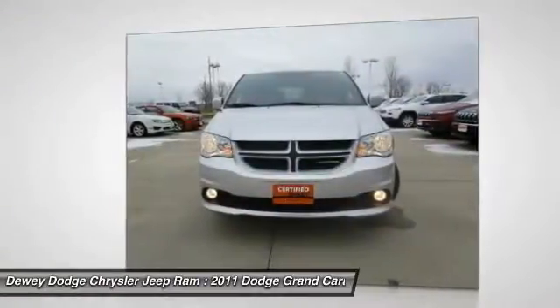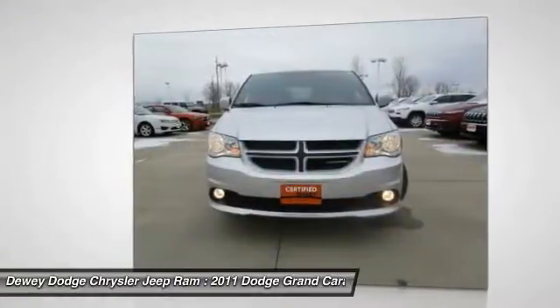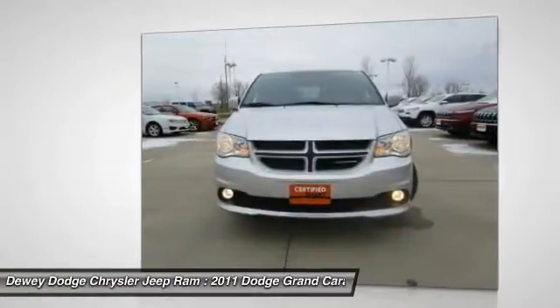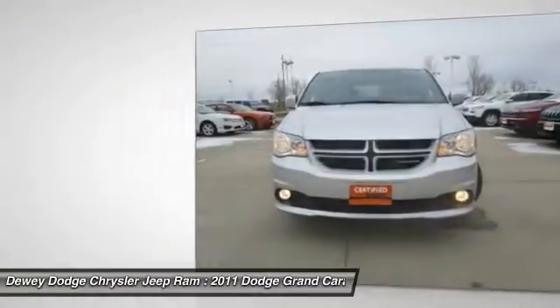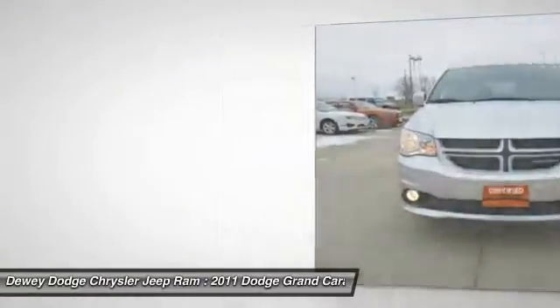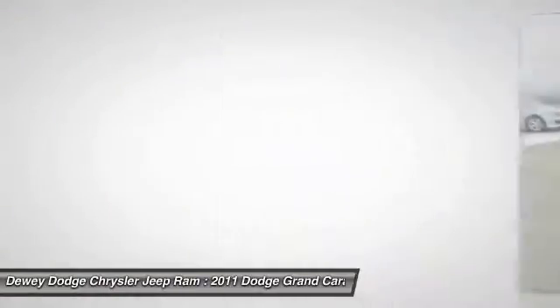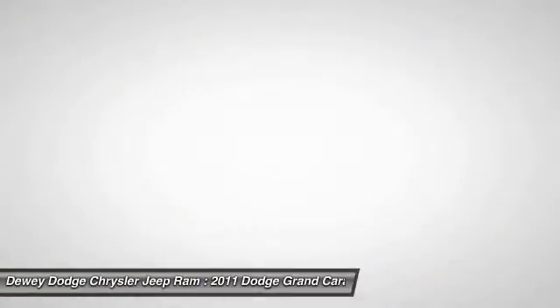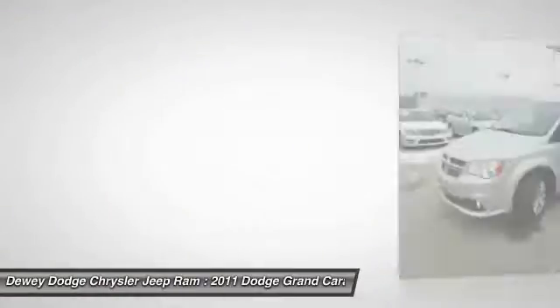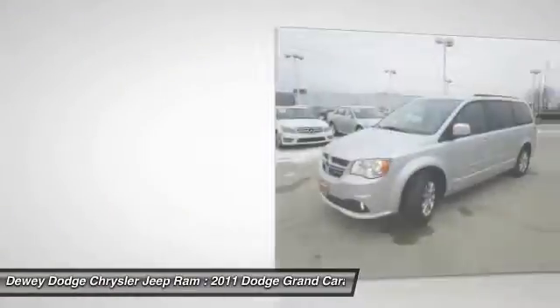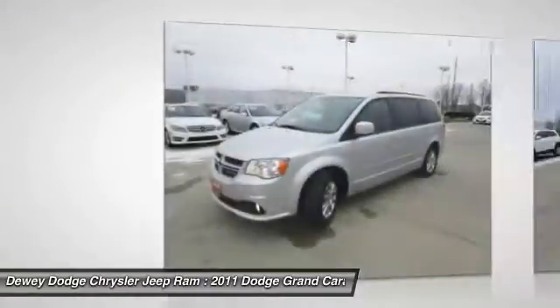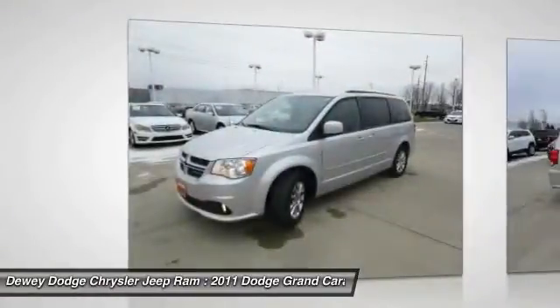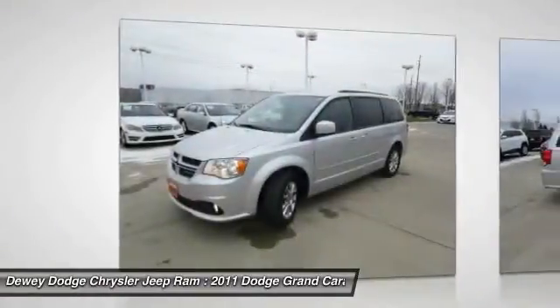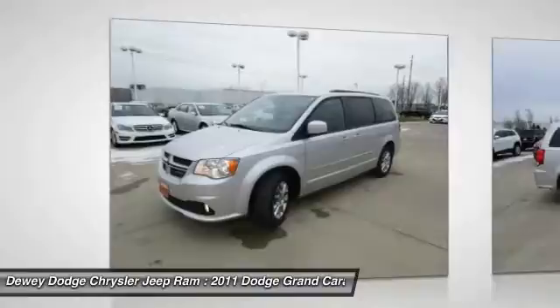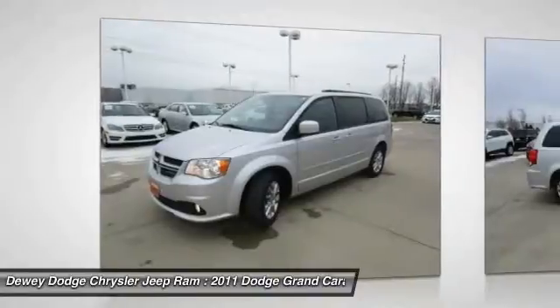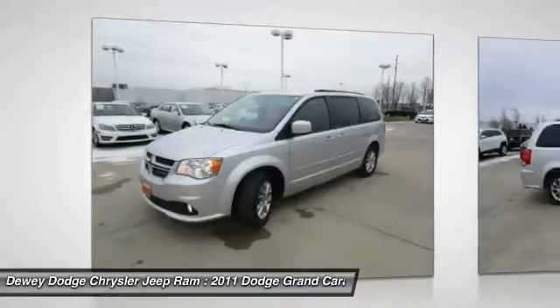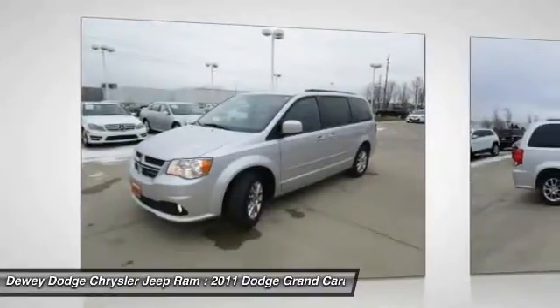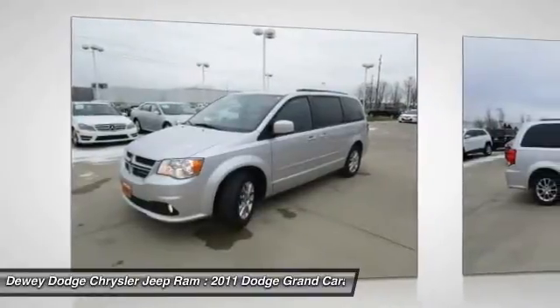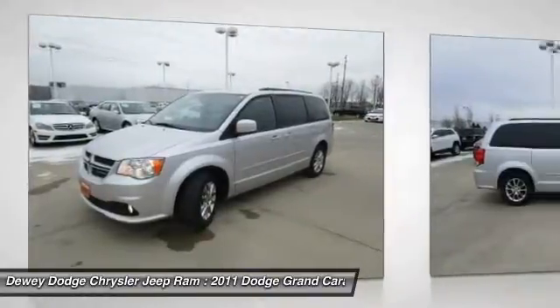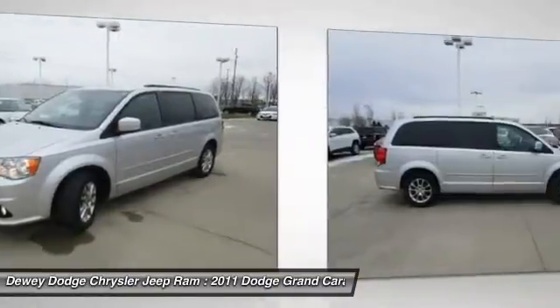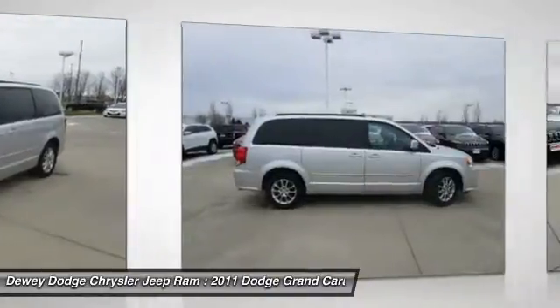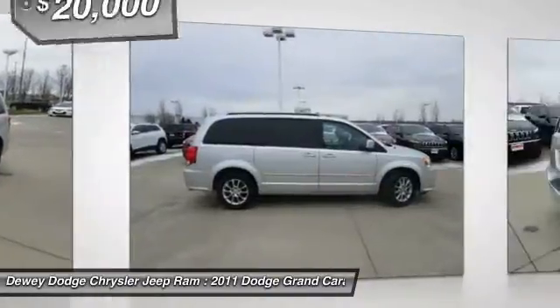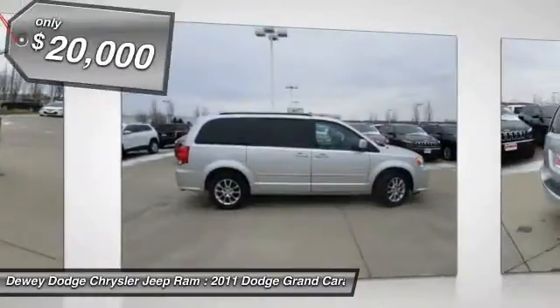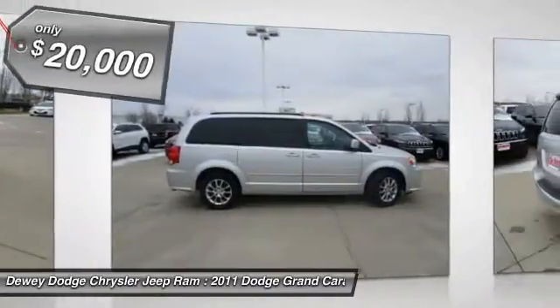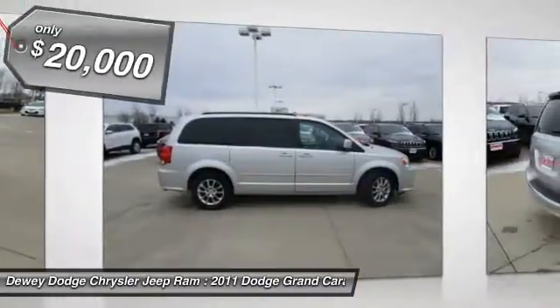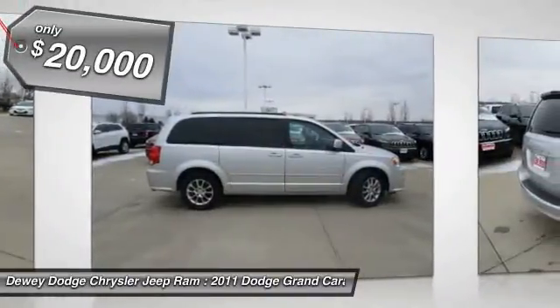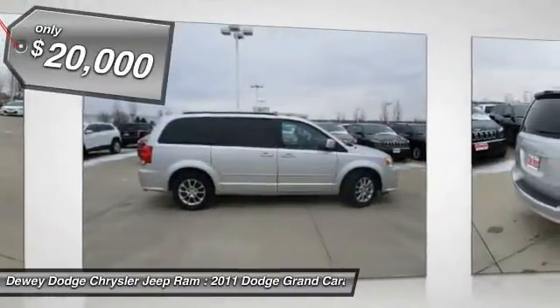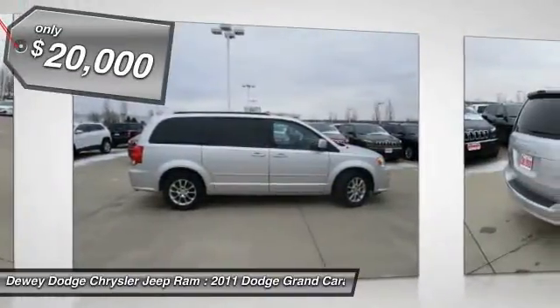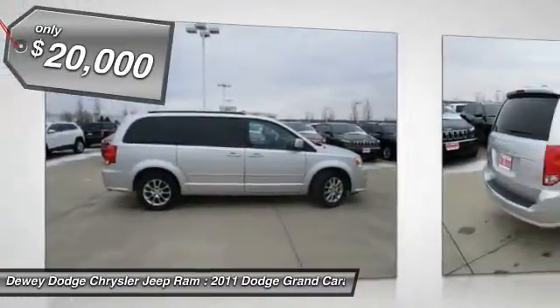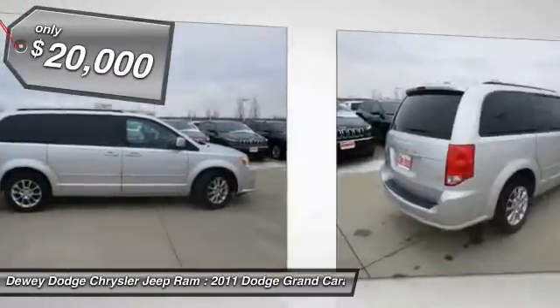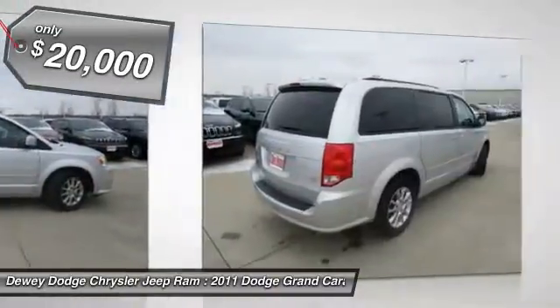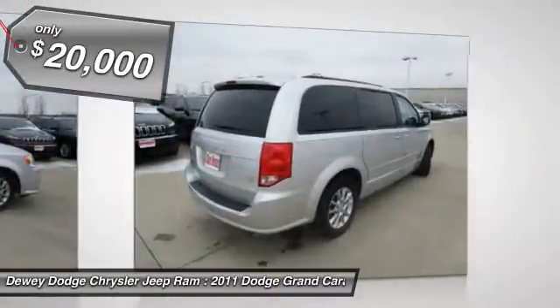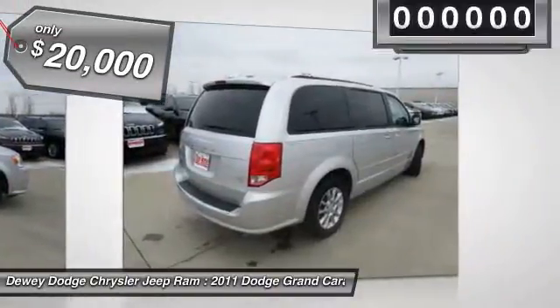Versatile cargo storage and enough entertainment features to keep the kids entertained on road trips, and is priced below $20,000.